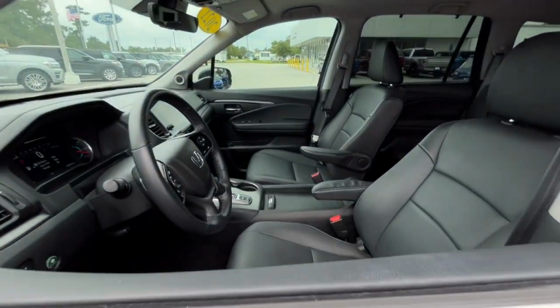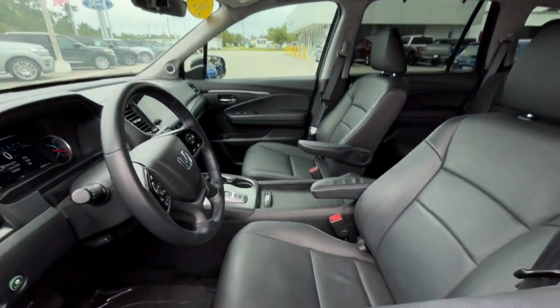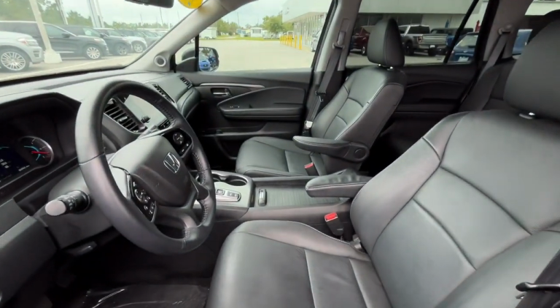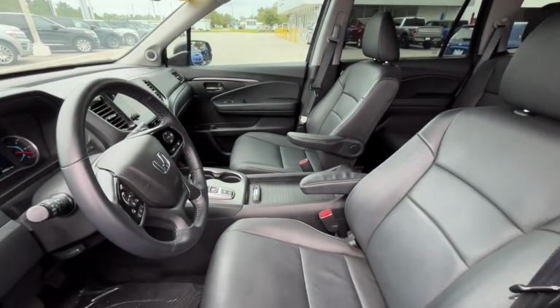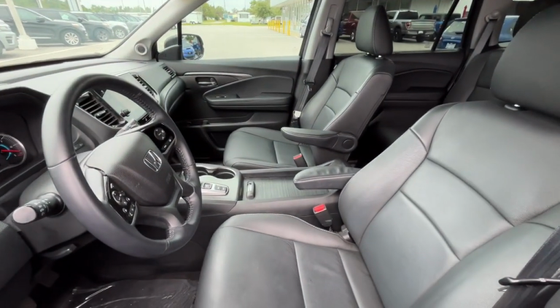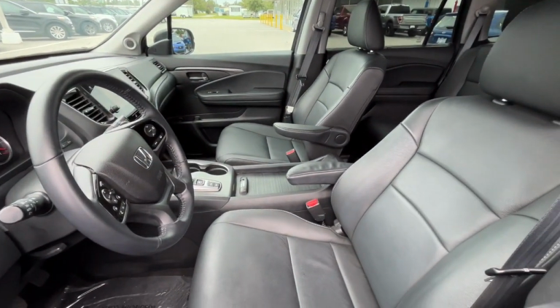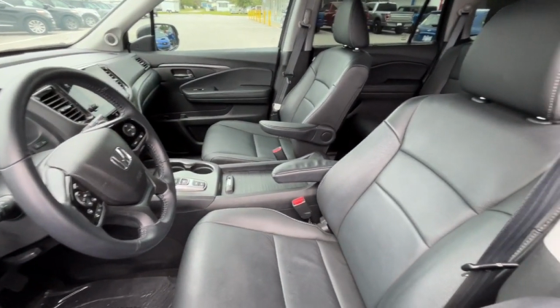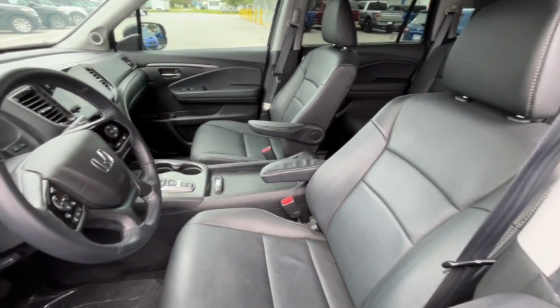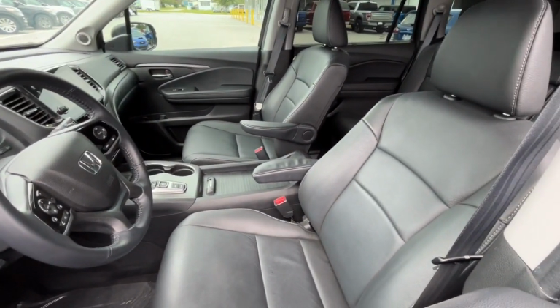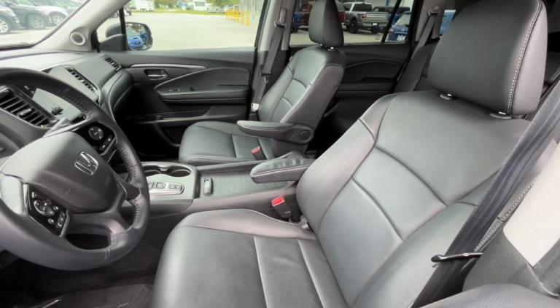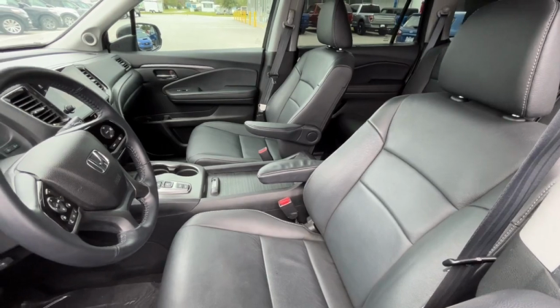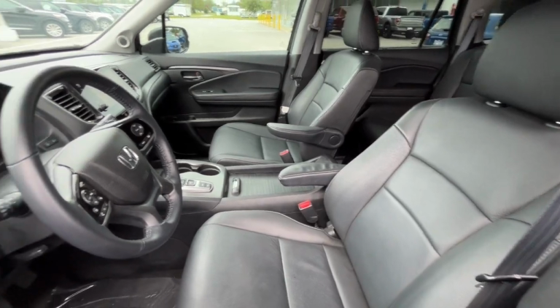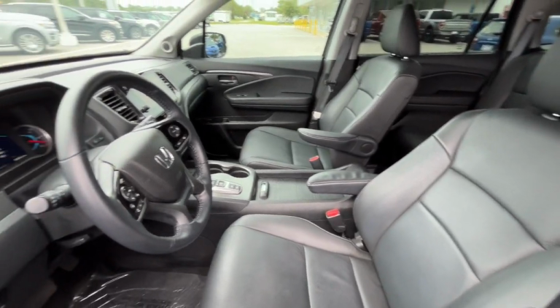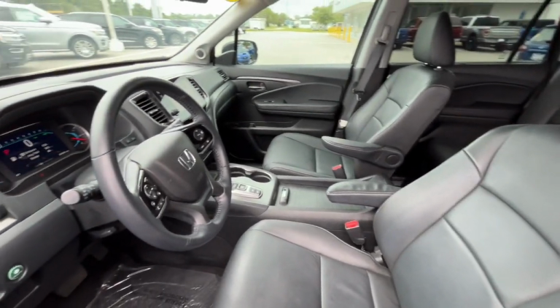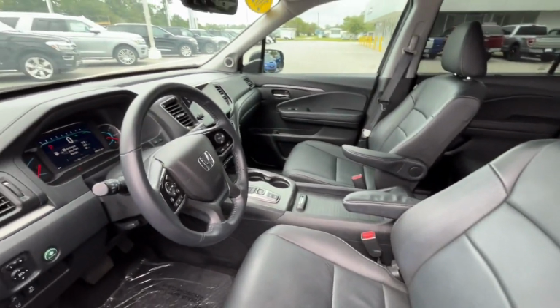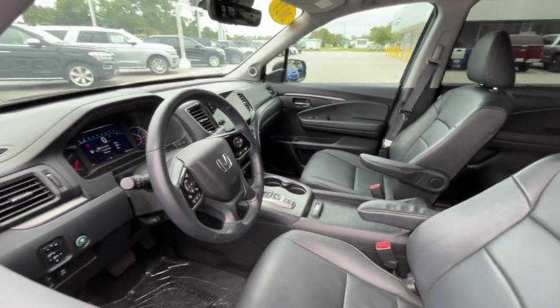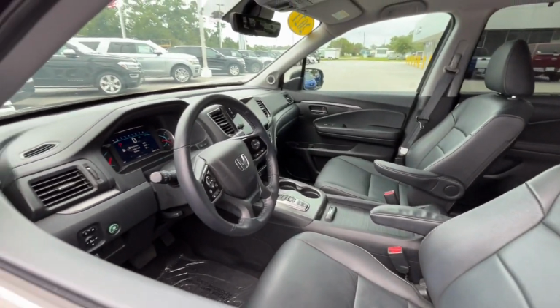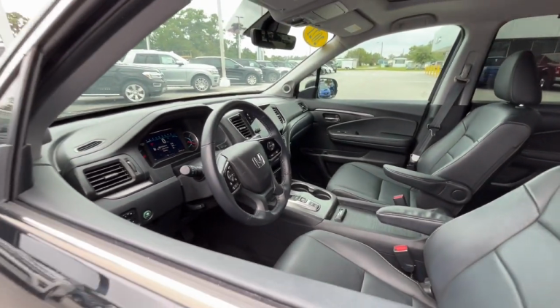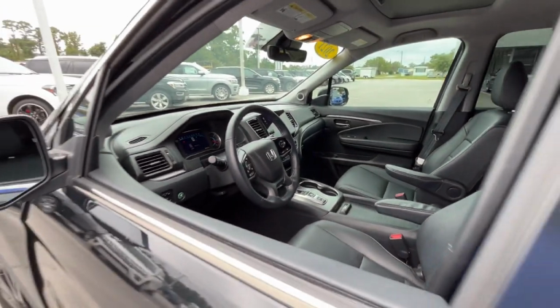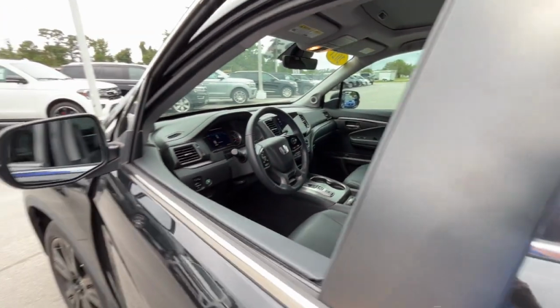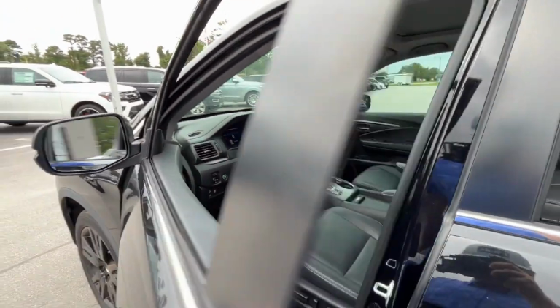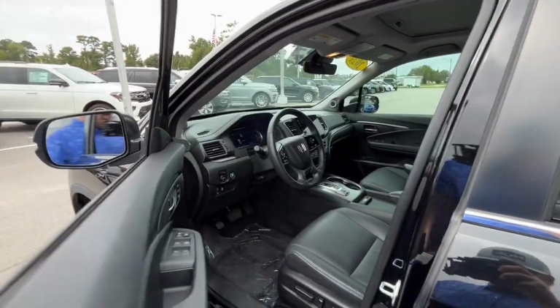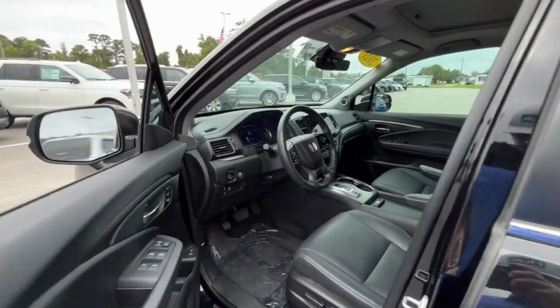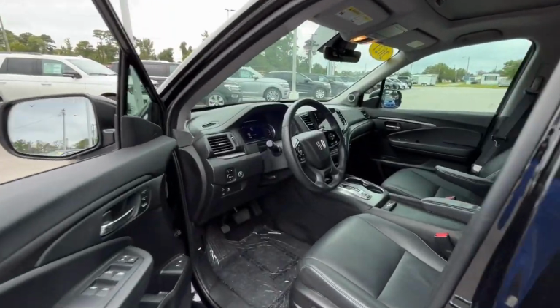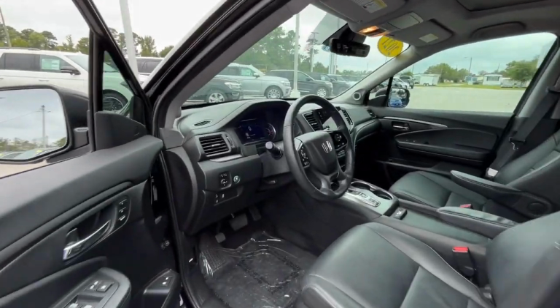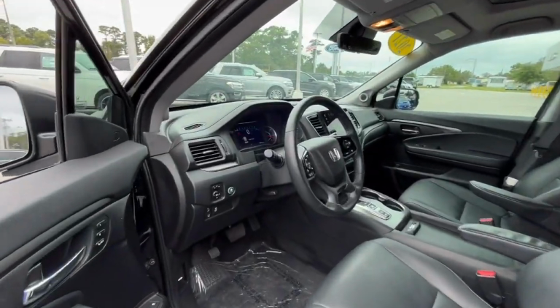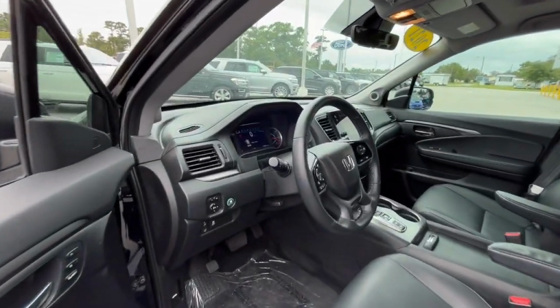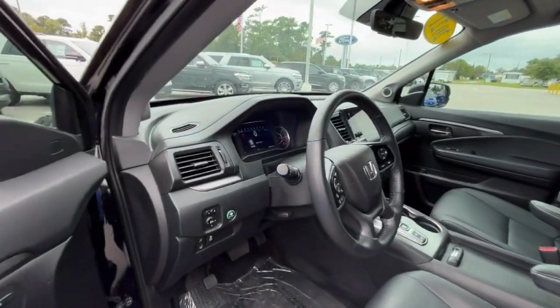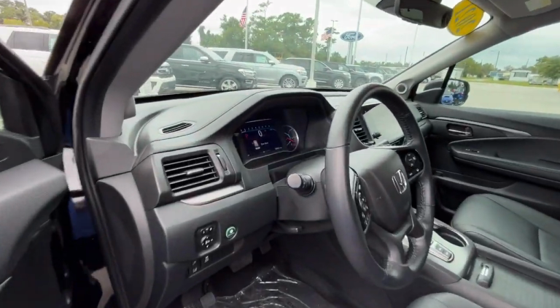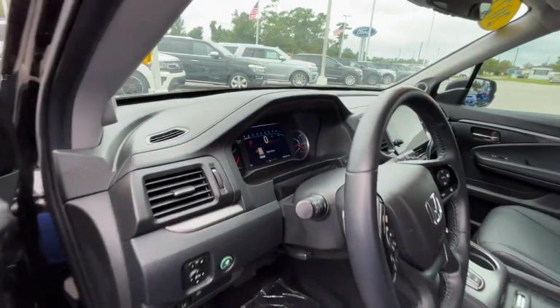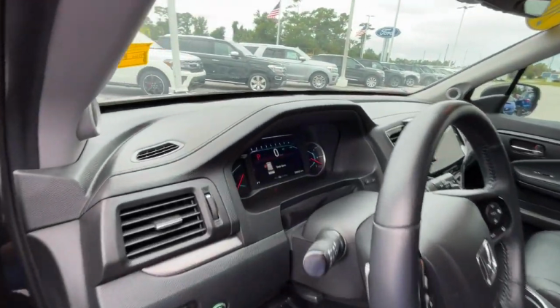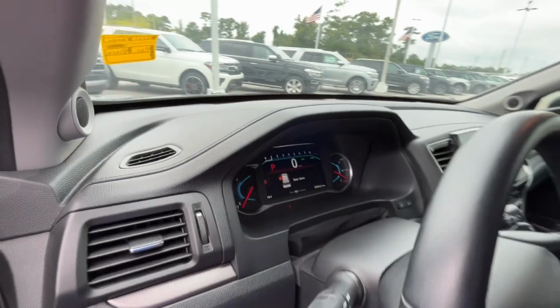Safe, strong, and refined, it's the go-to SUV for family road trips, cargo hauling, towing, or scenic cruising.